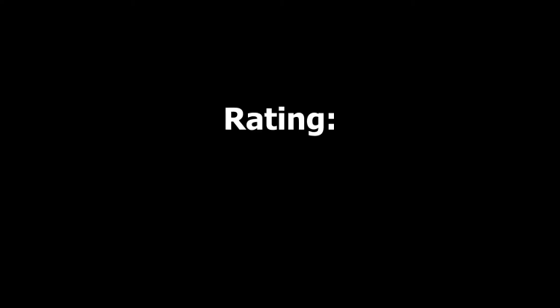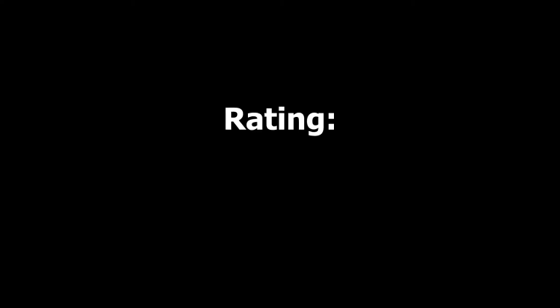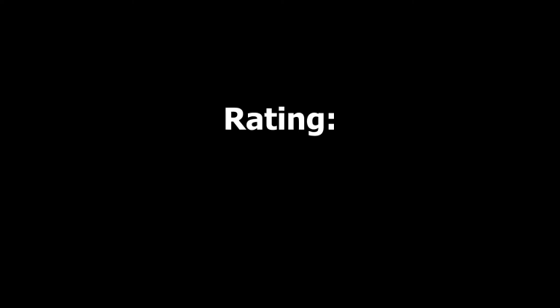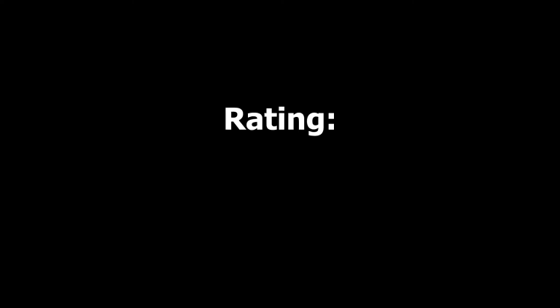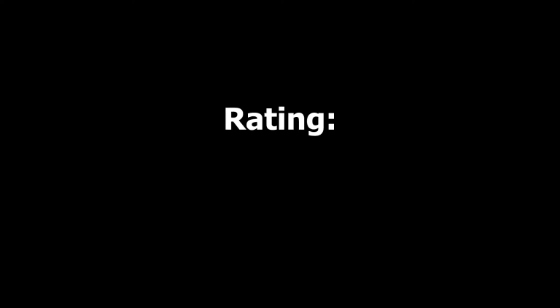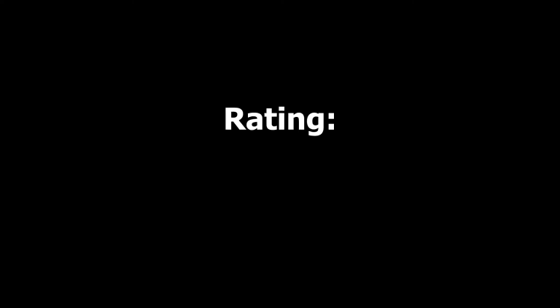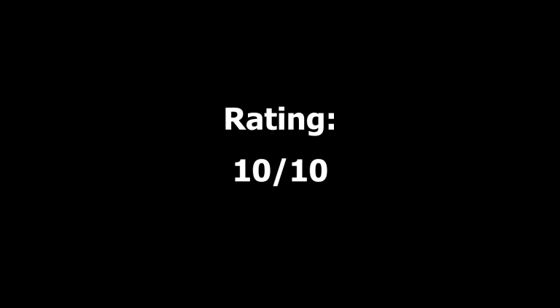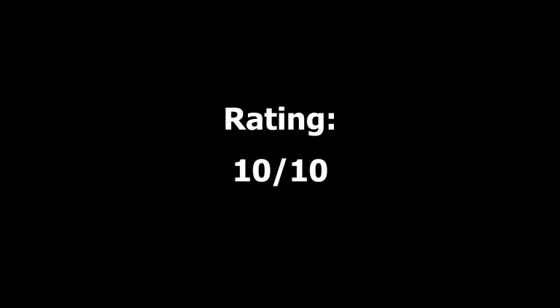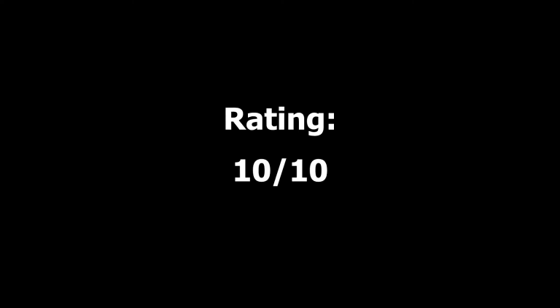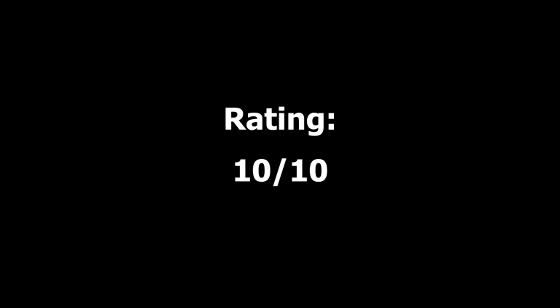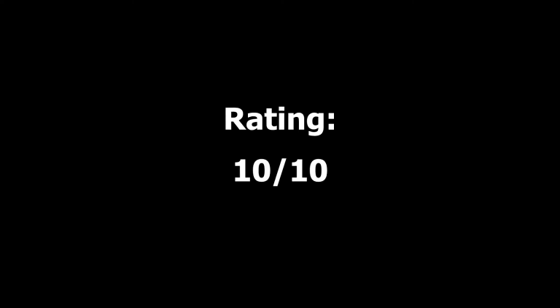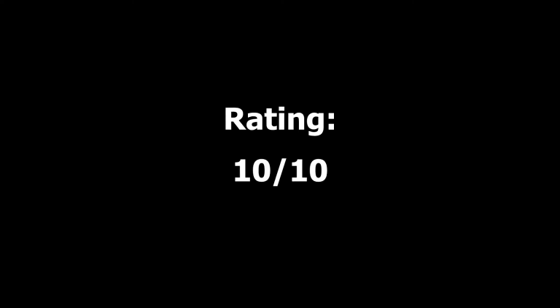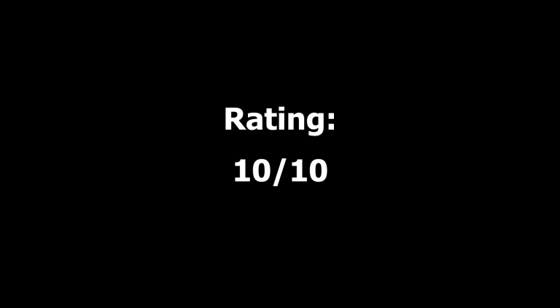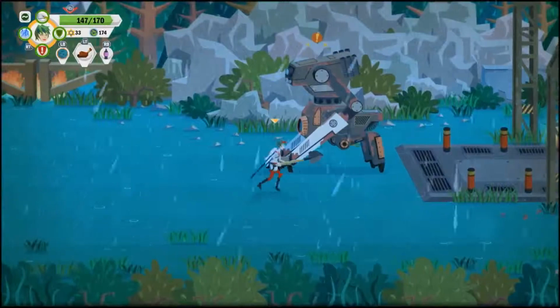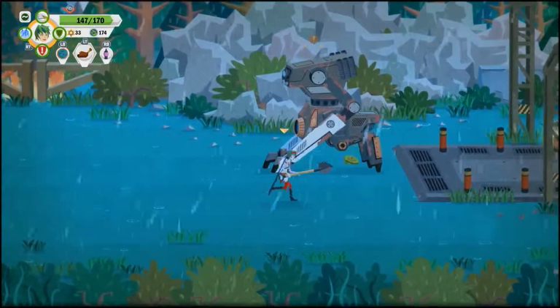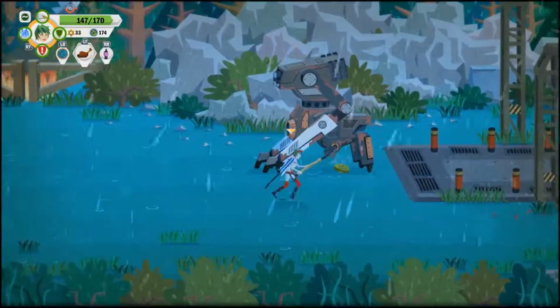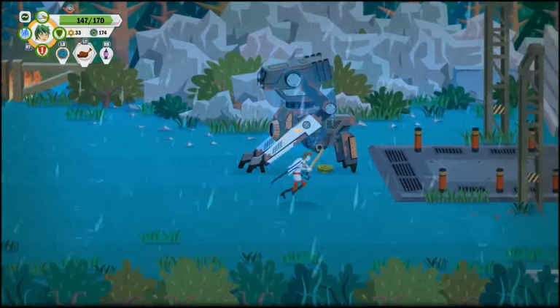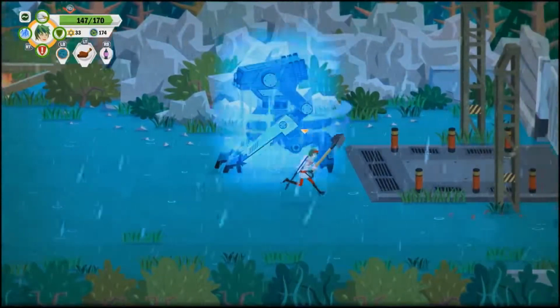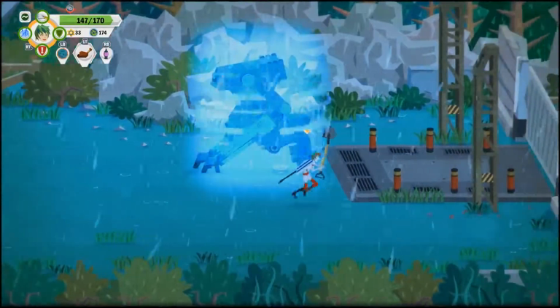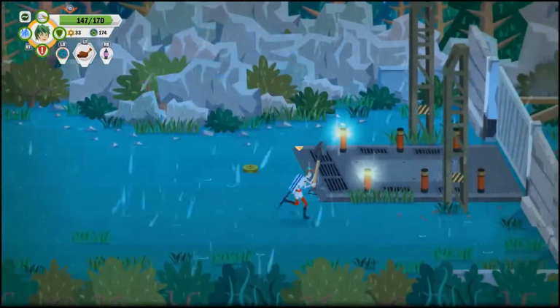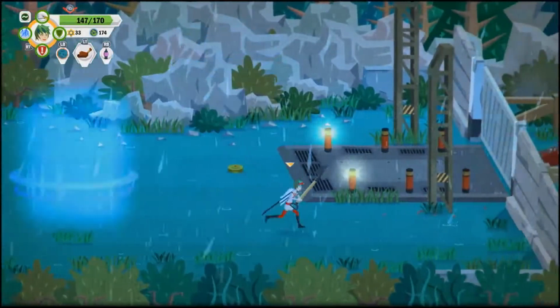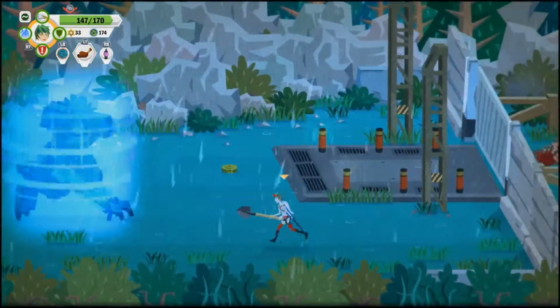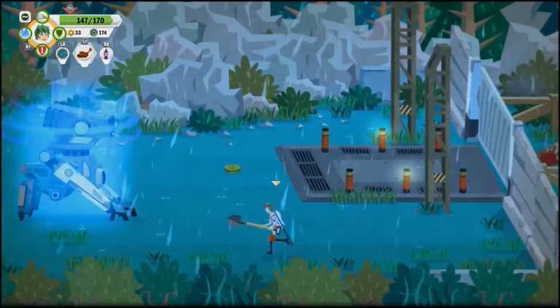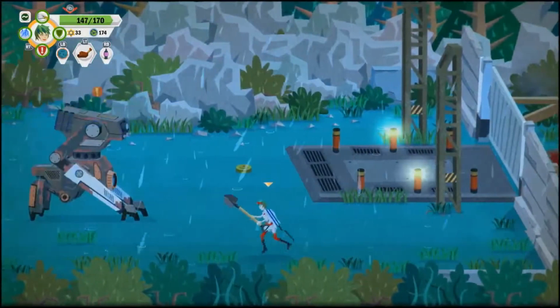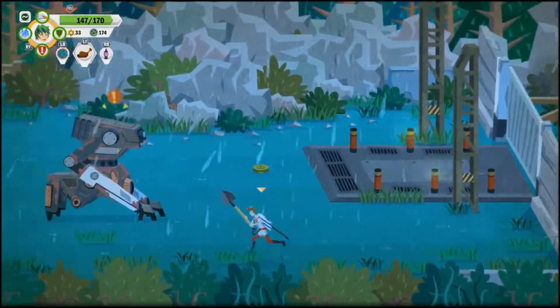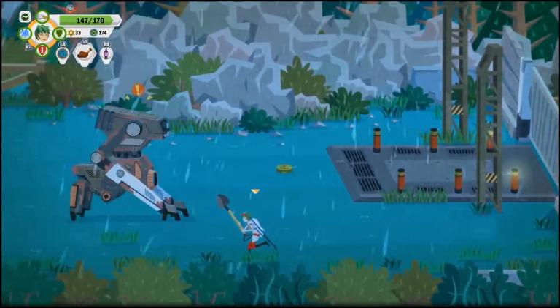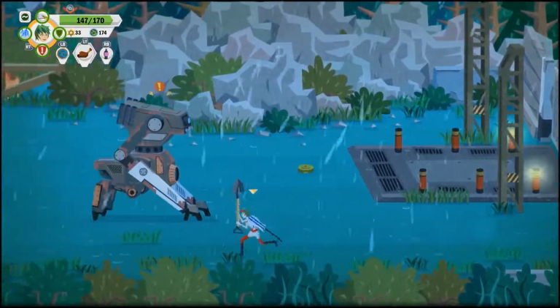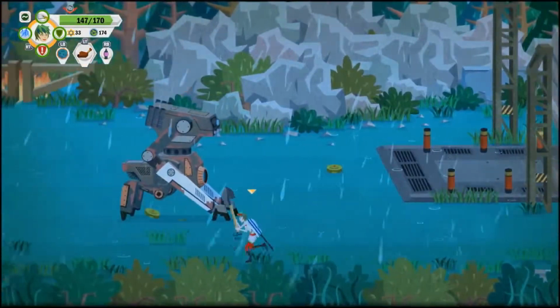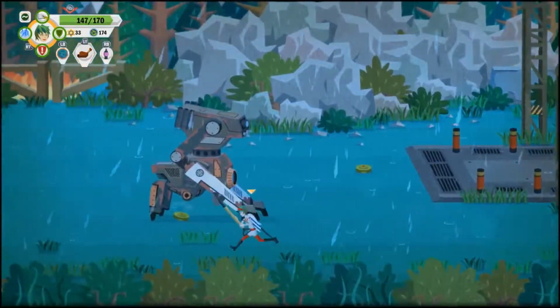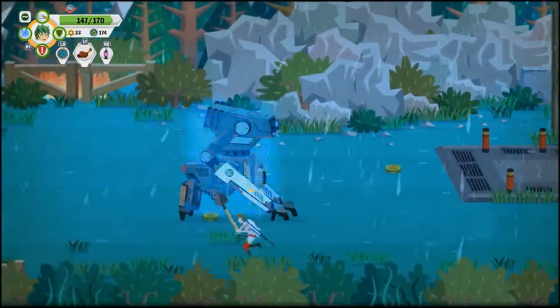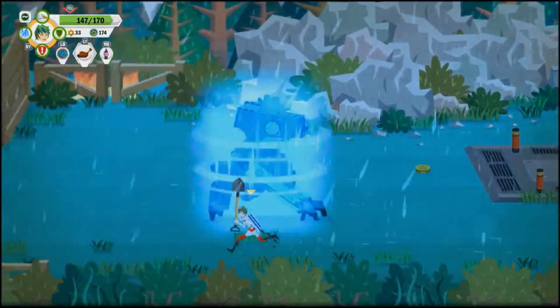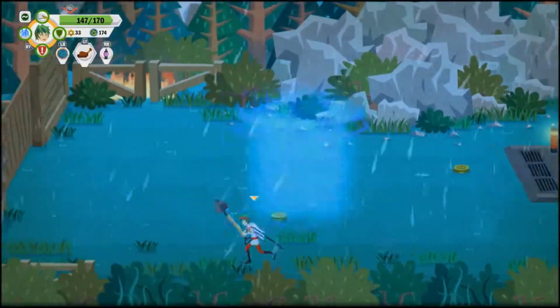Rating? 10 out of 10. This has been an objective review of Infected Shelter.